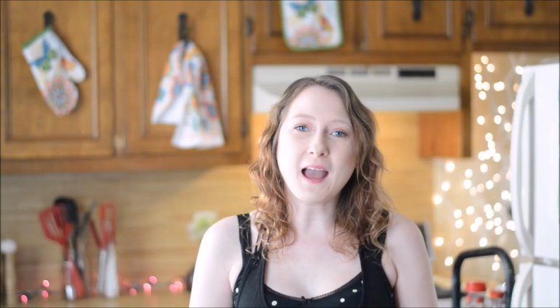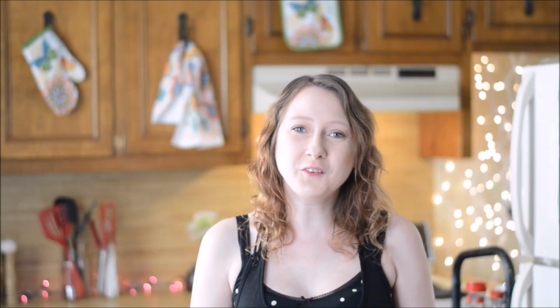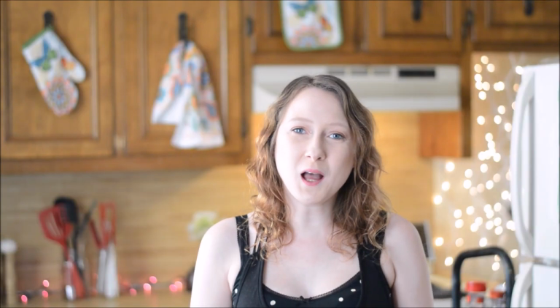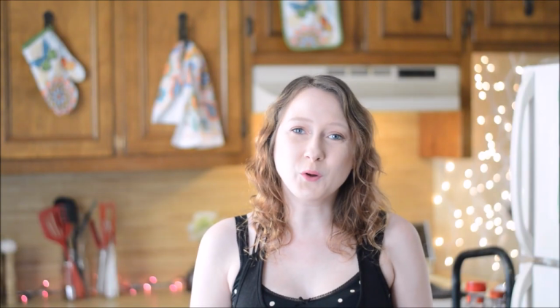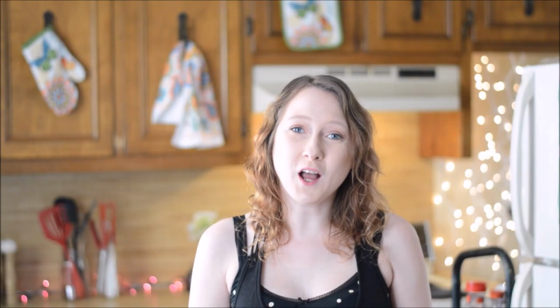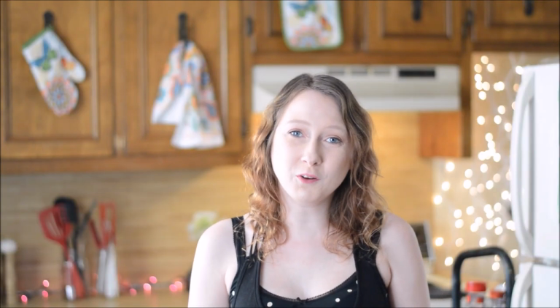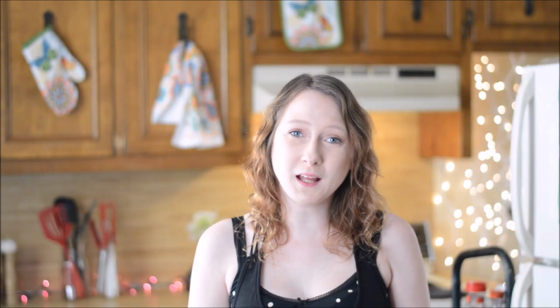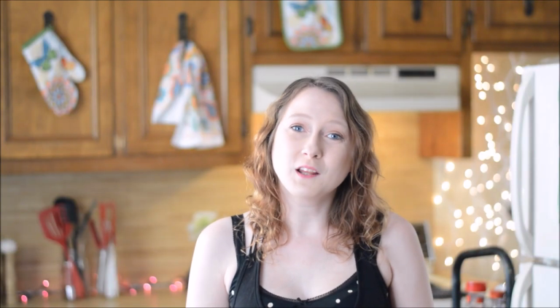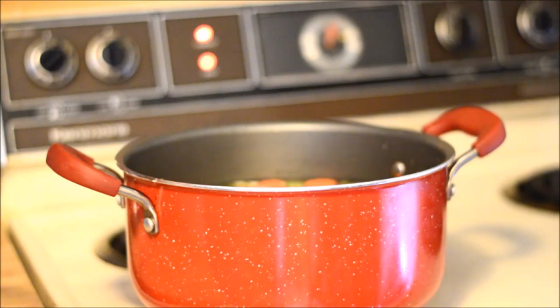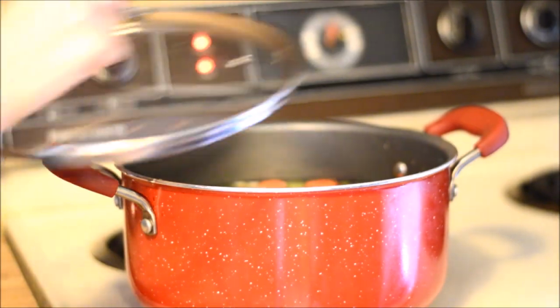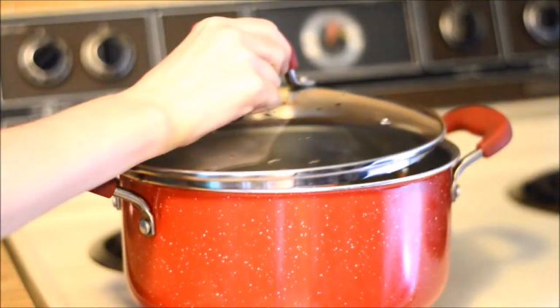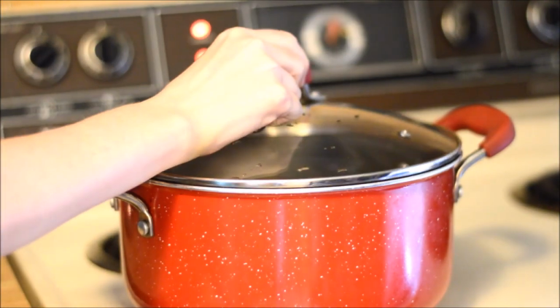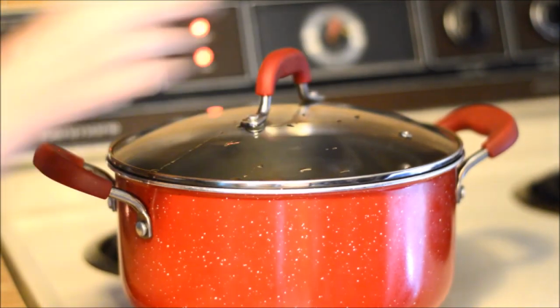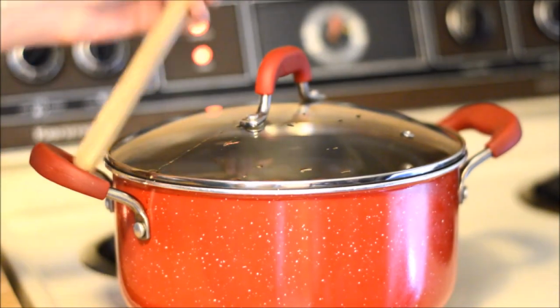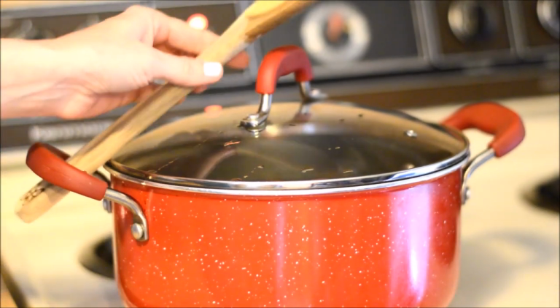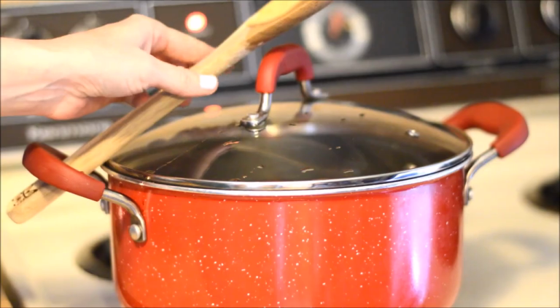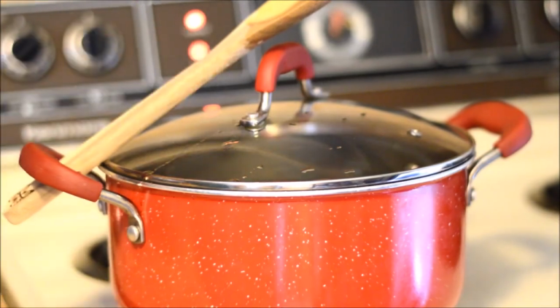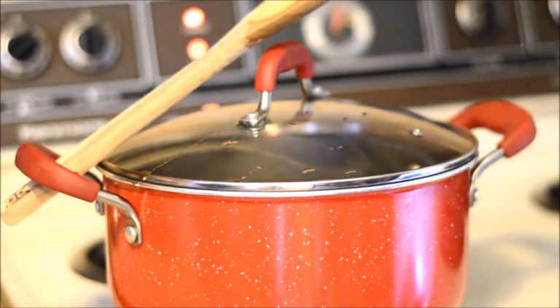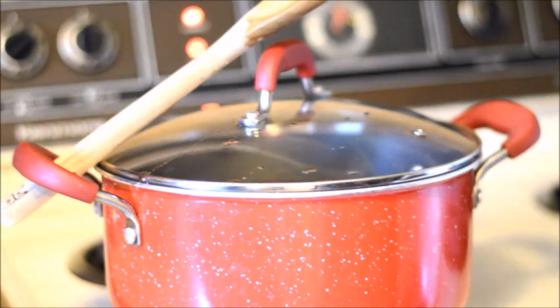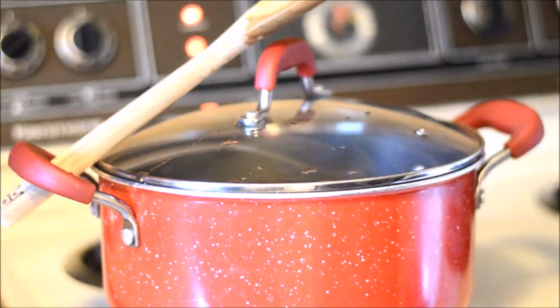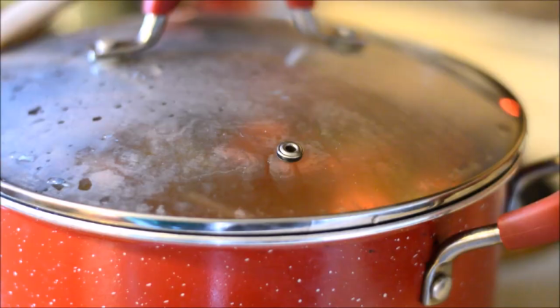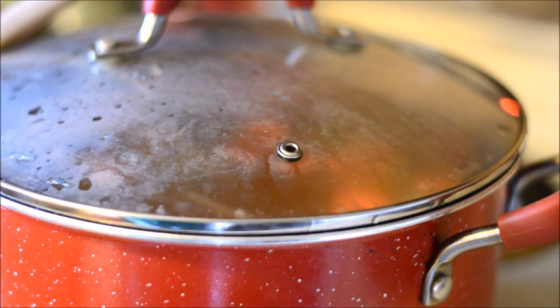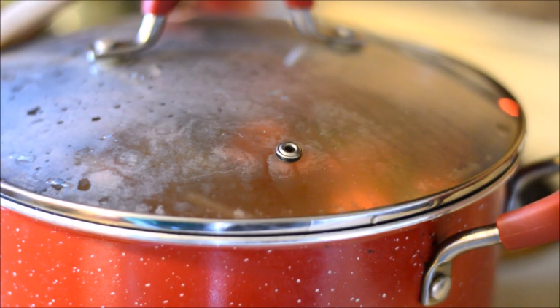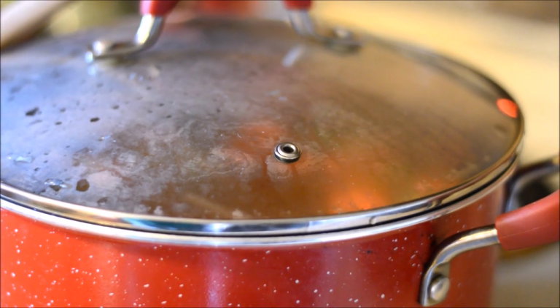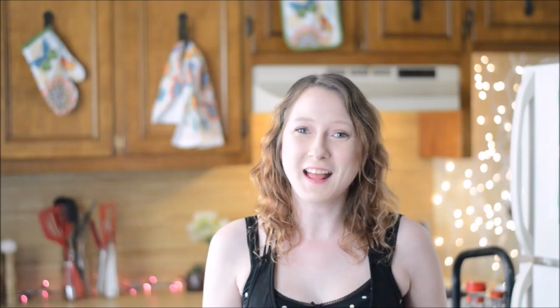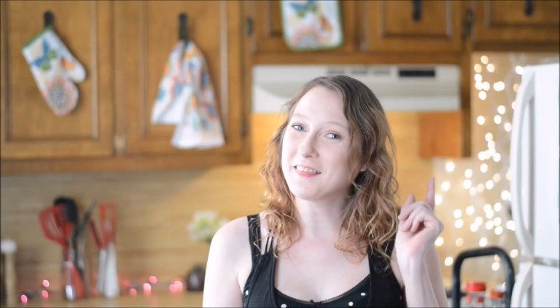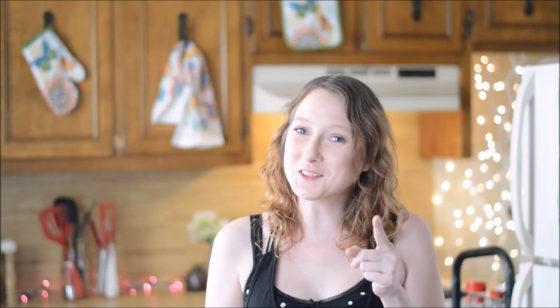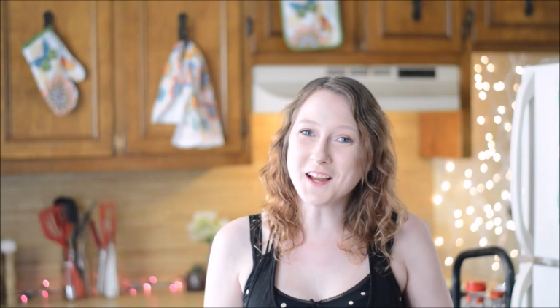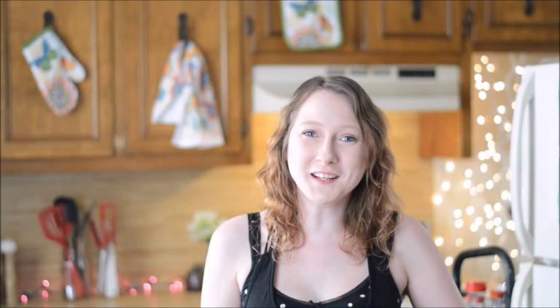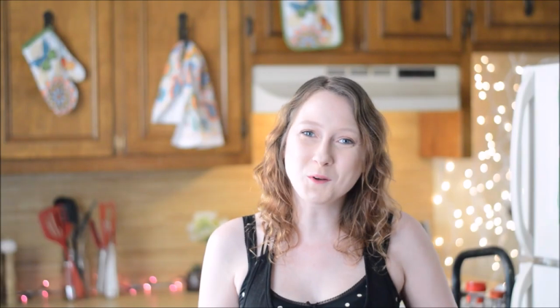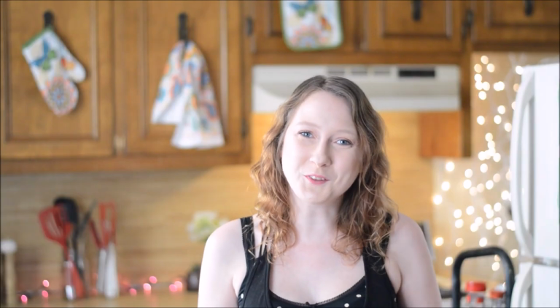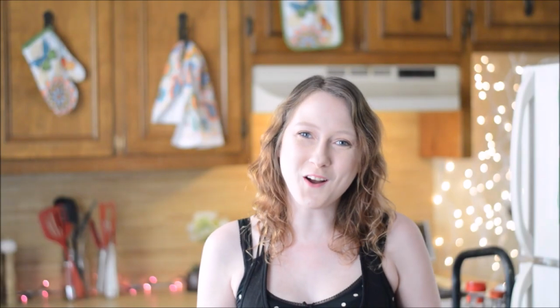After that, I'm going to cover it, lower the temperature, and let it simmer for 30 minutes. There's the onion — almost forgot!